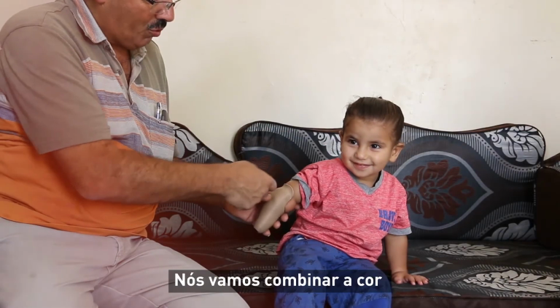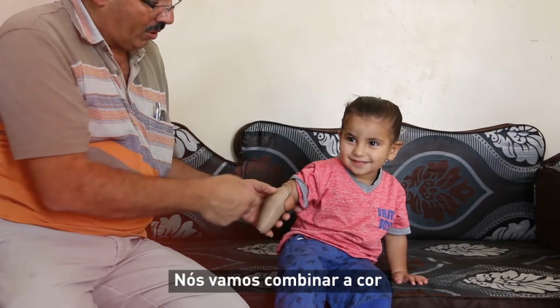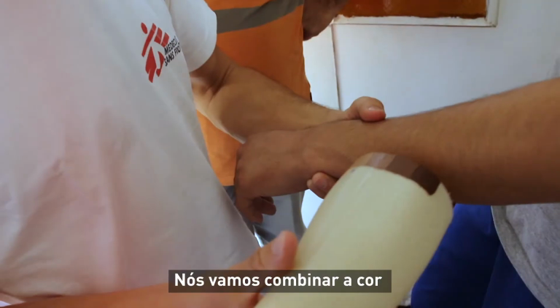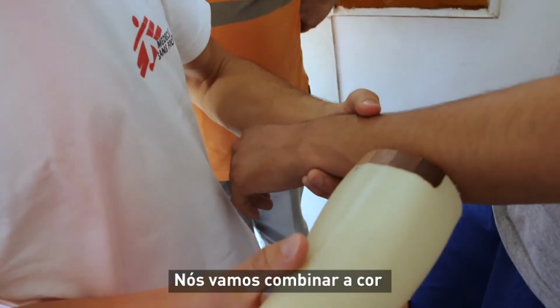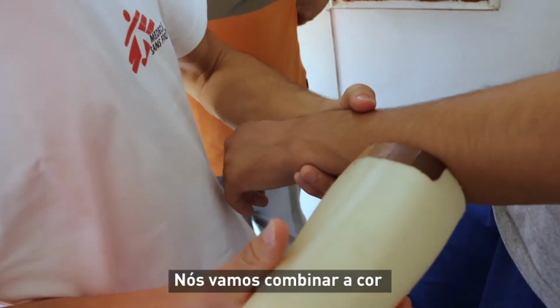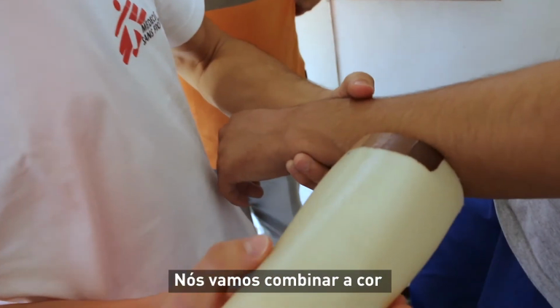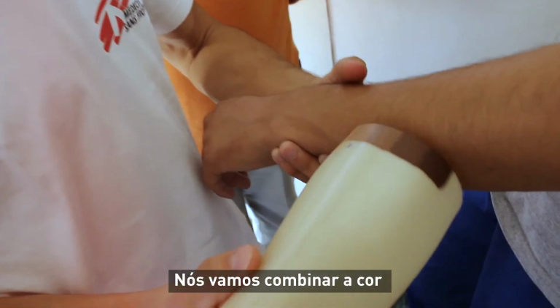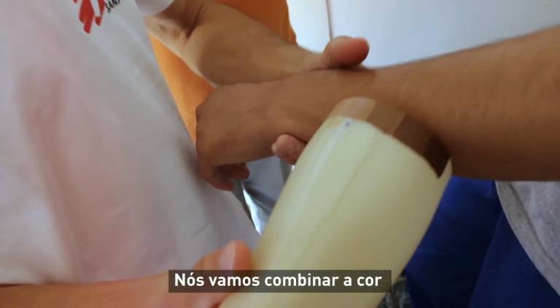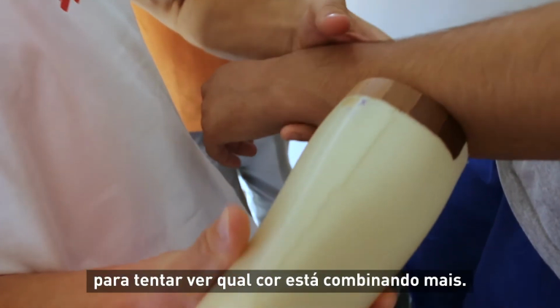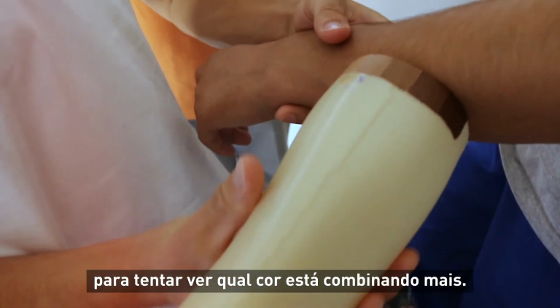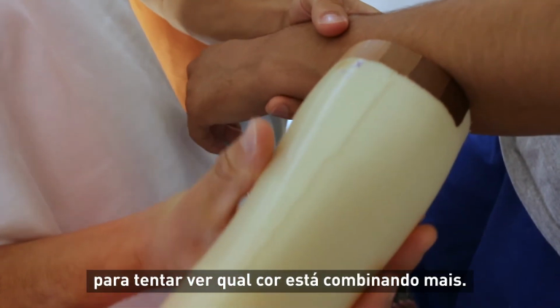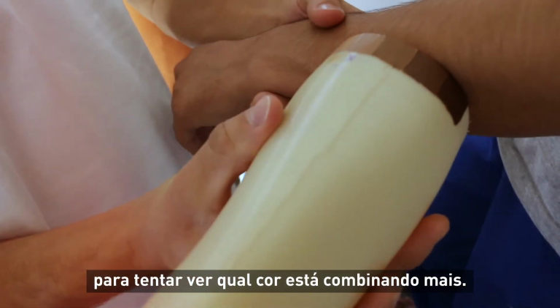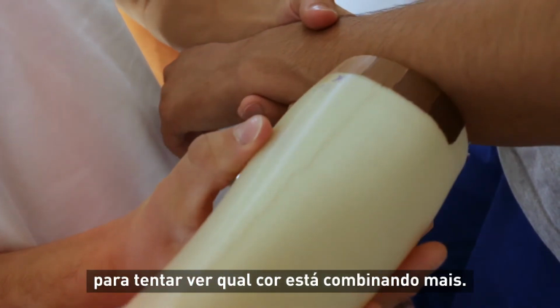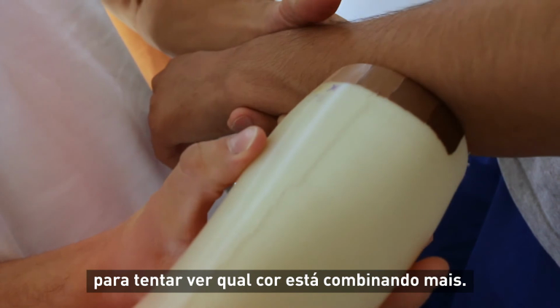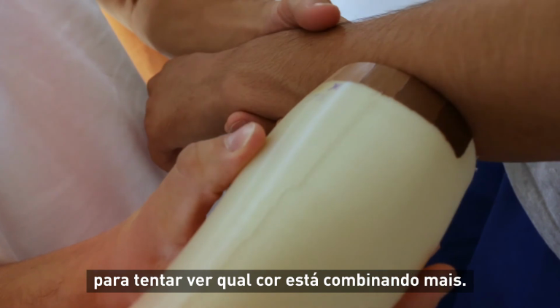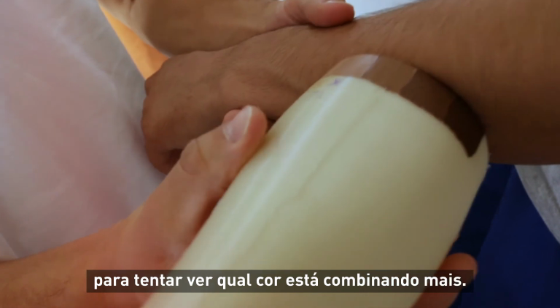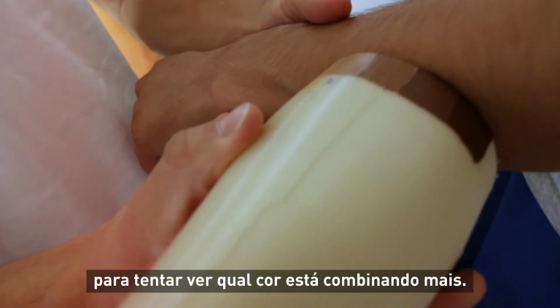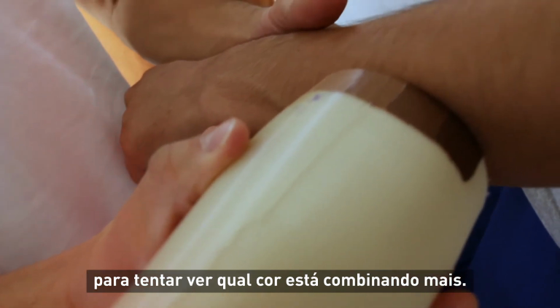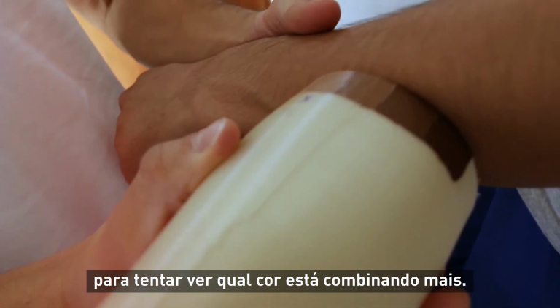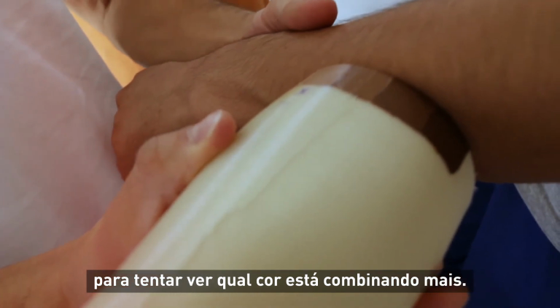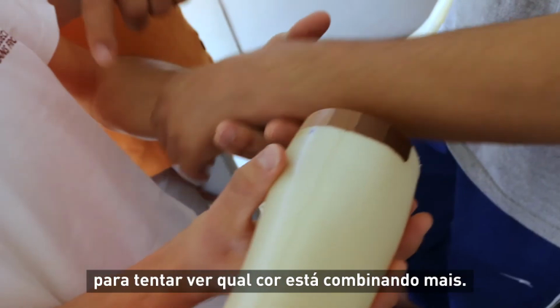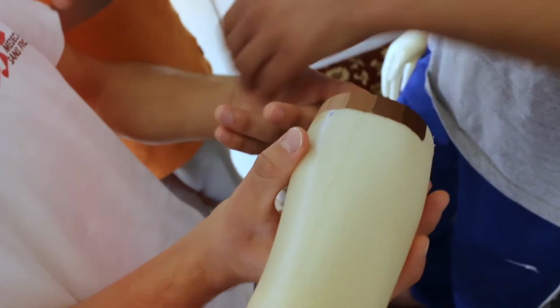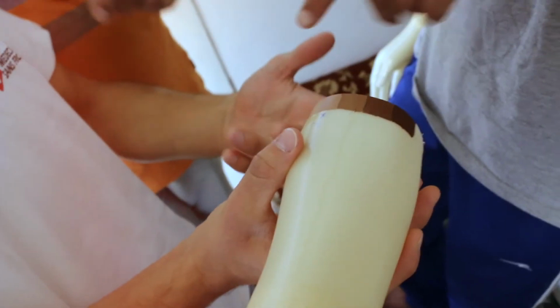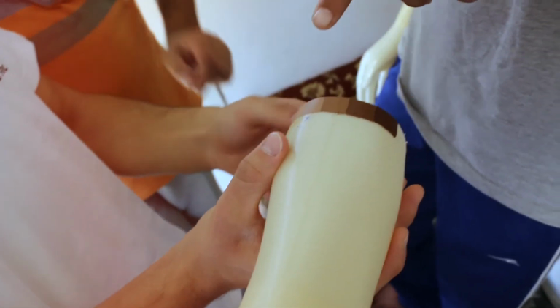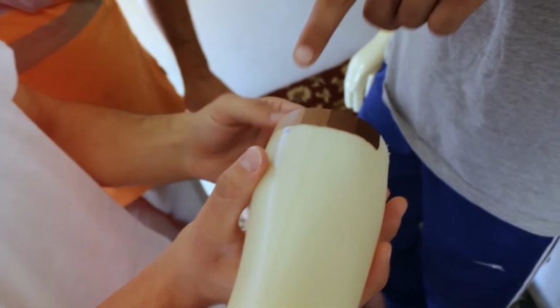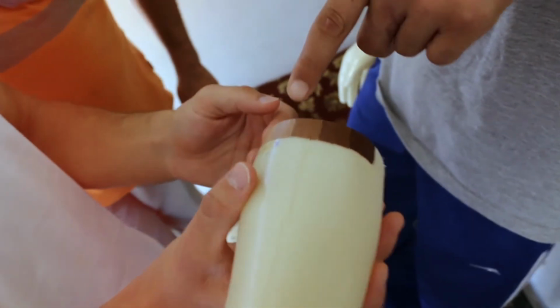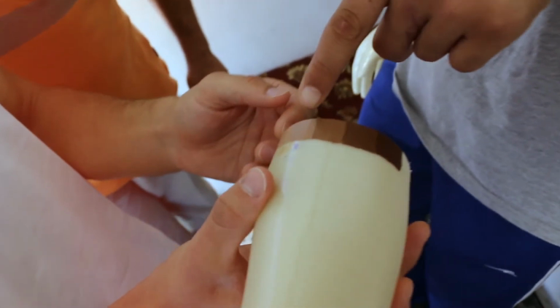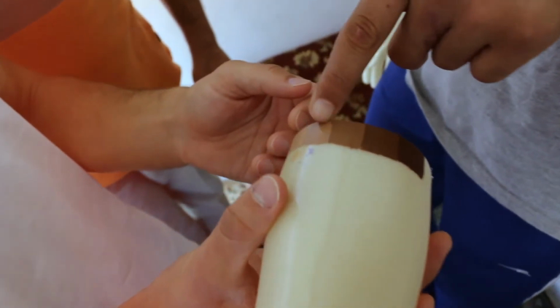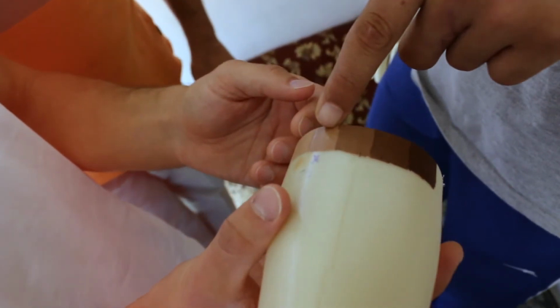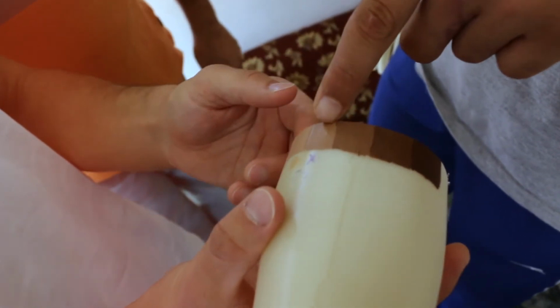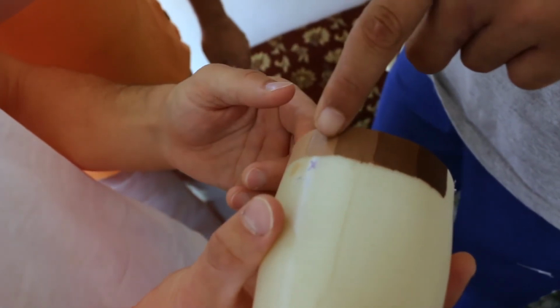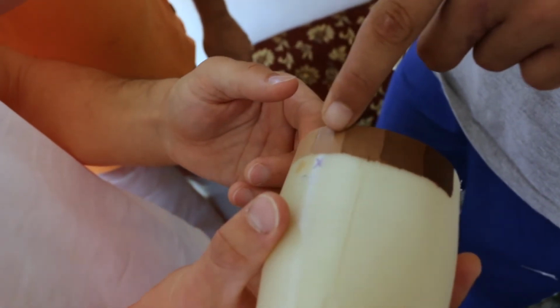We are going to match the color and try to see which color matches the most. Okay, perfect.